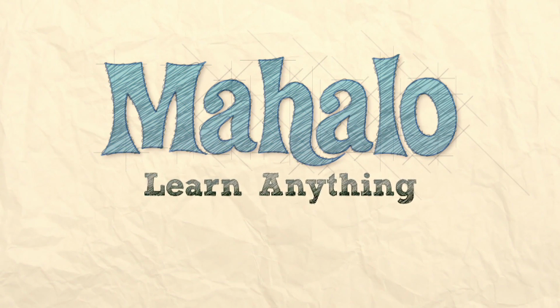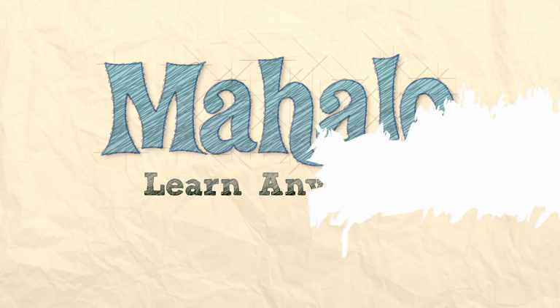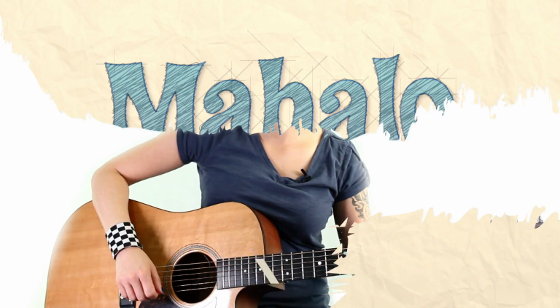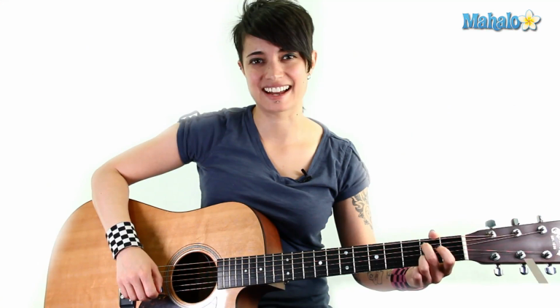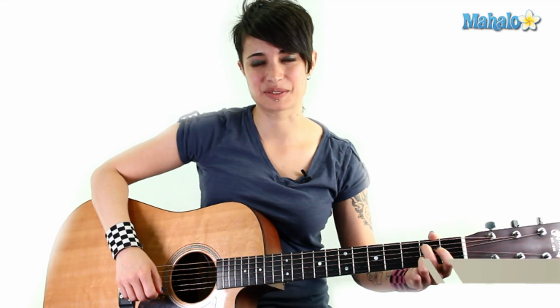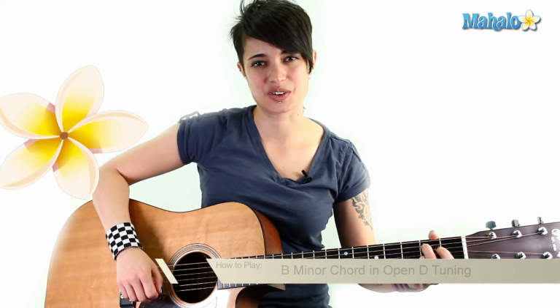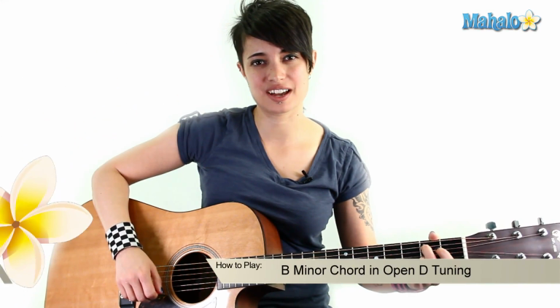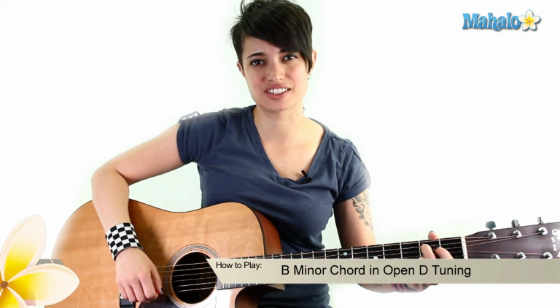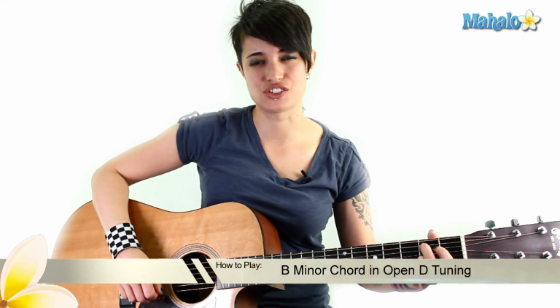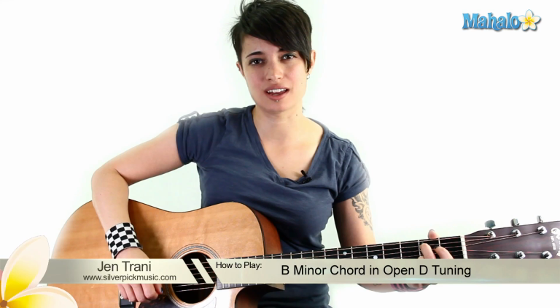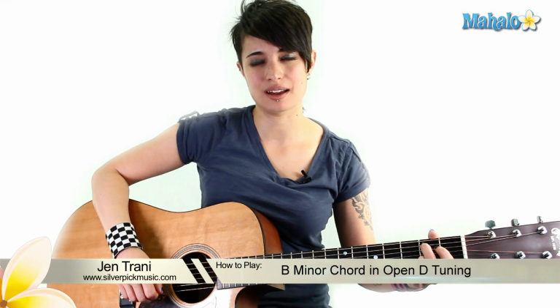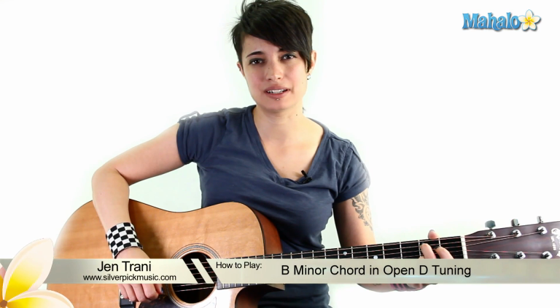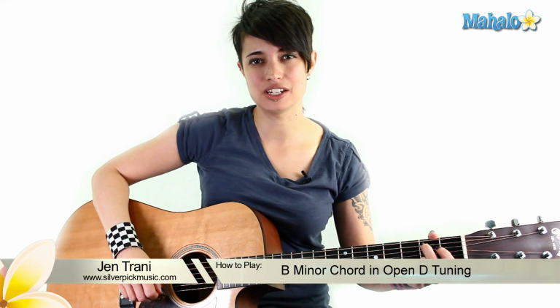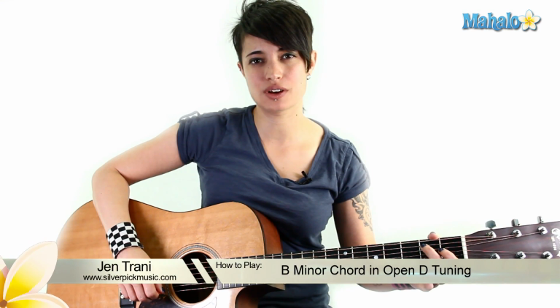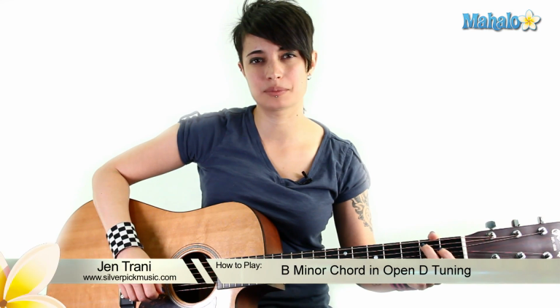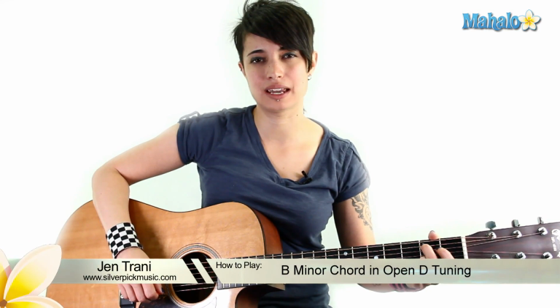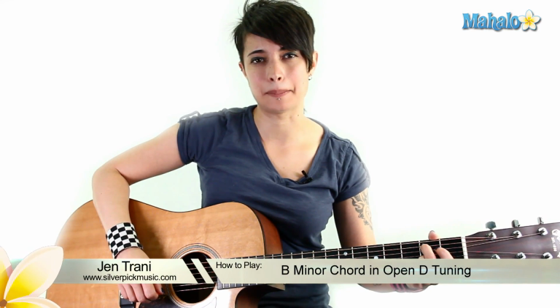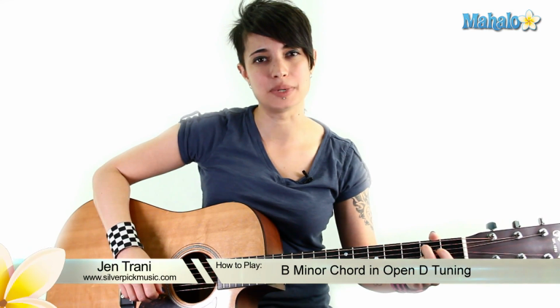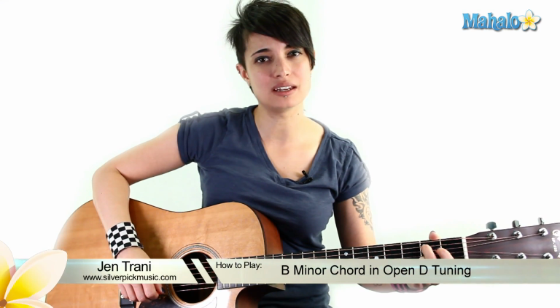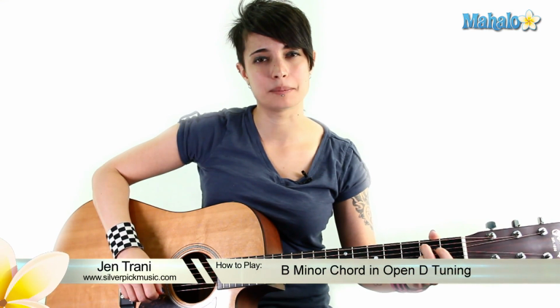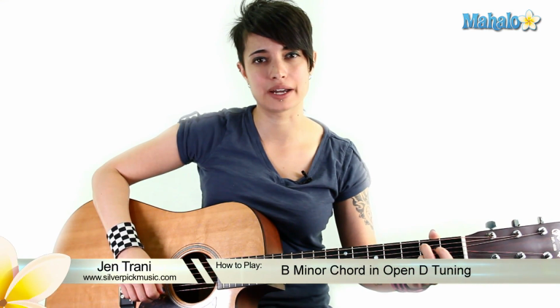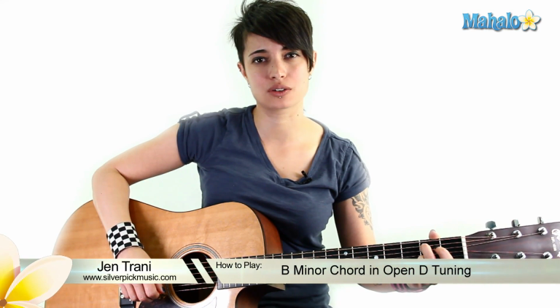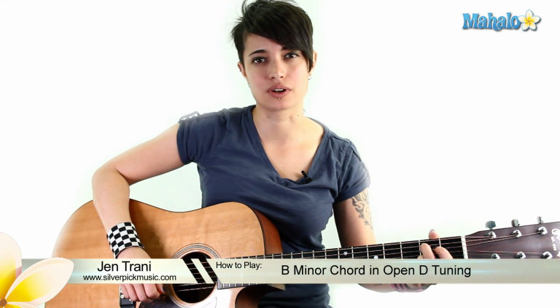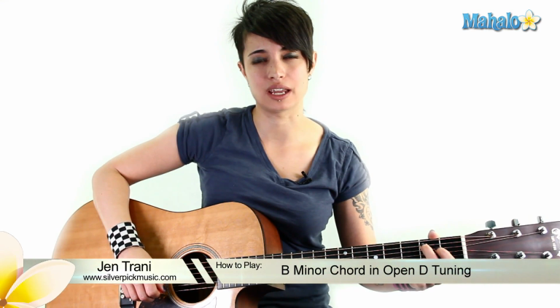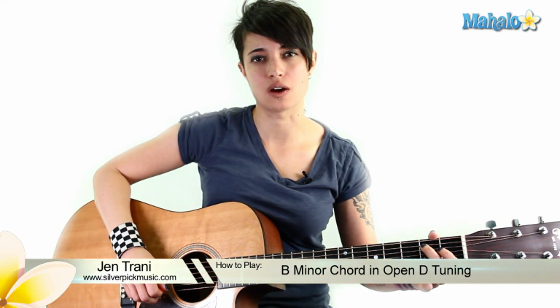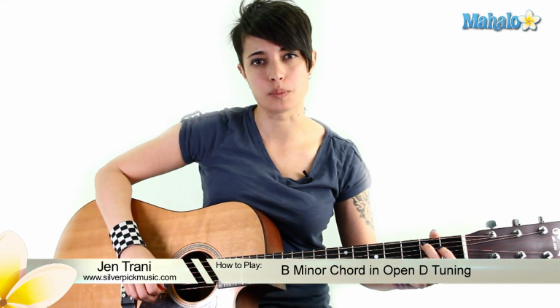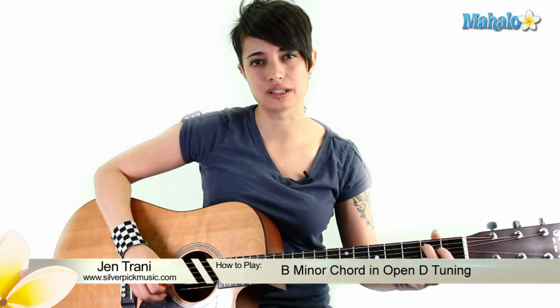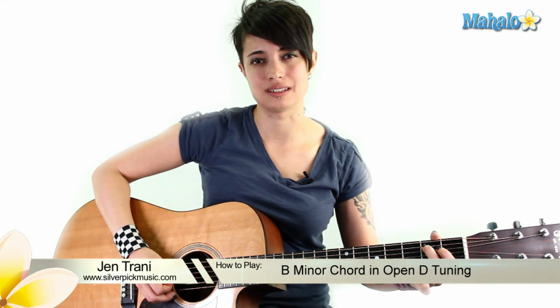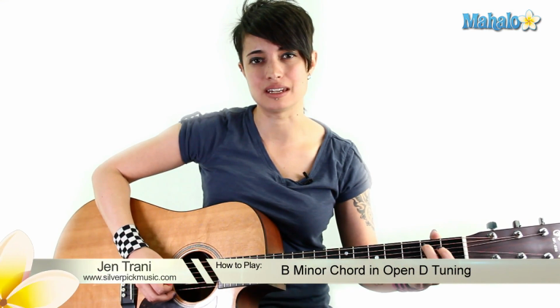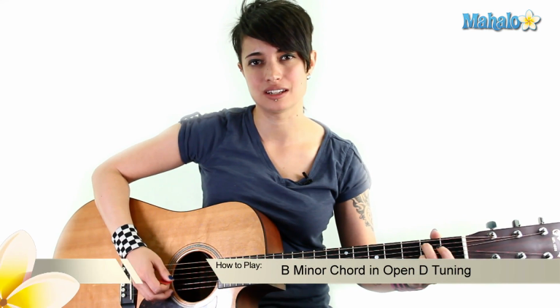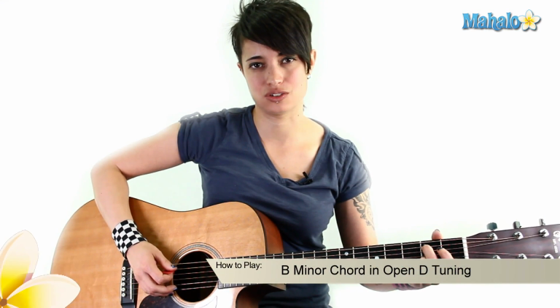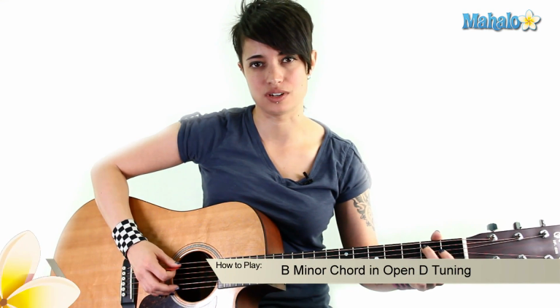Hey guys, what's going on? This is Jen. I'm going to teach you how to play a B minor chord in open D tuning.